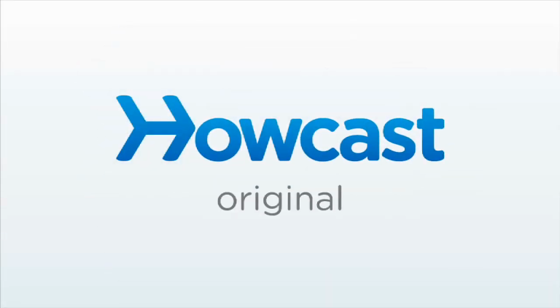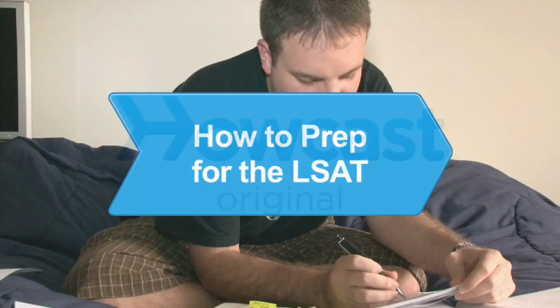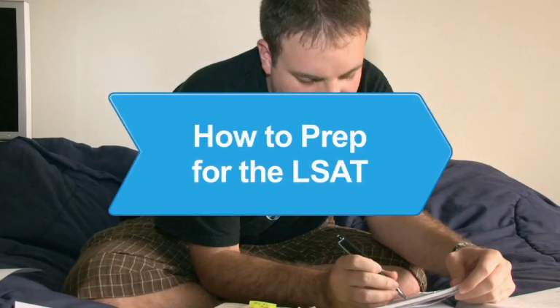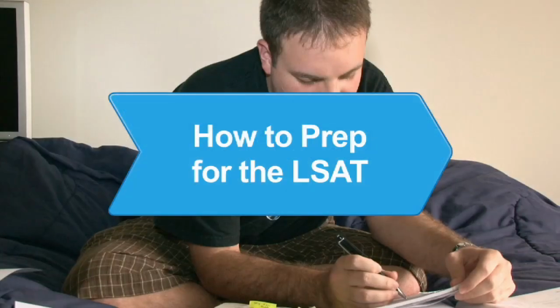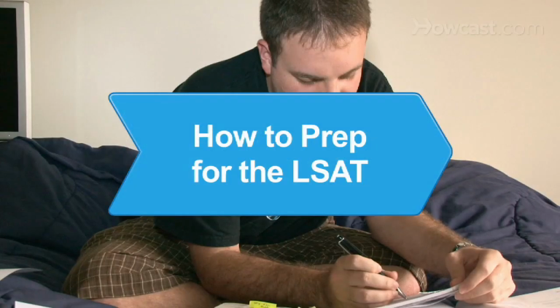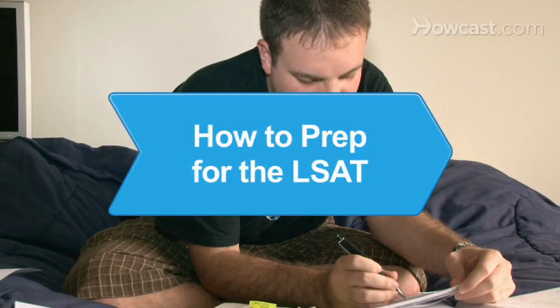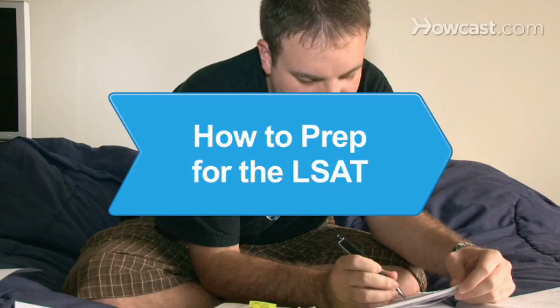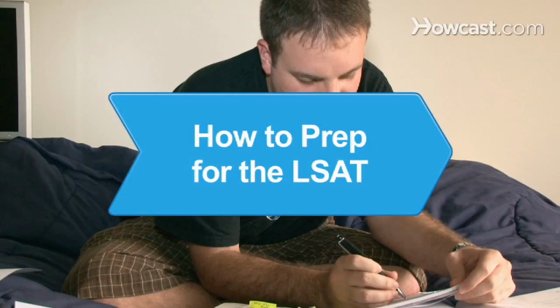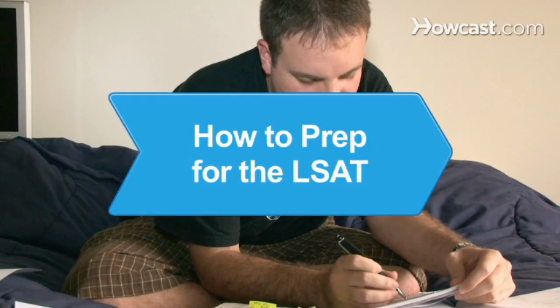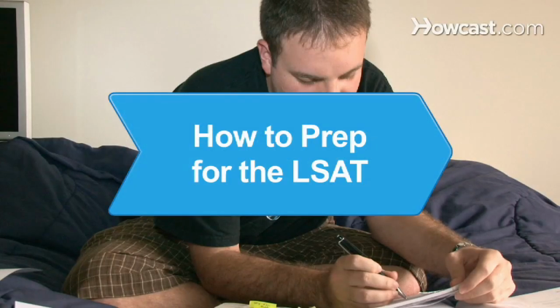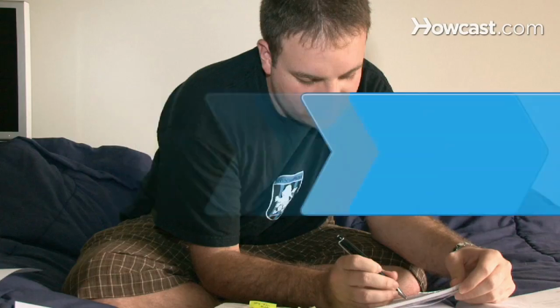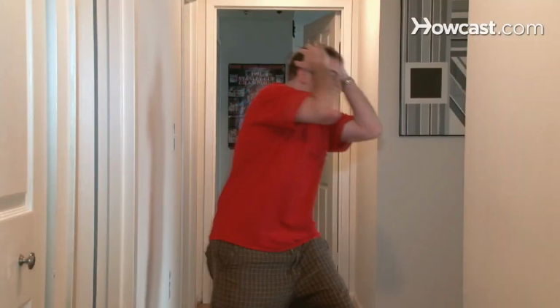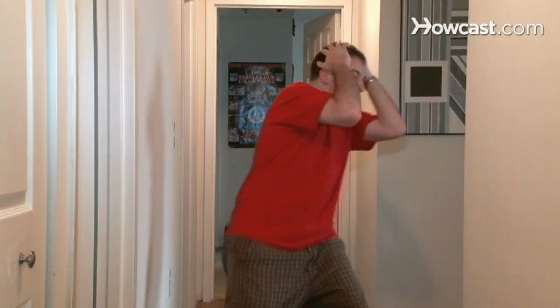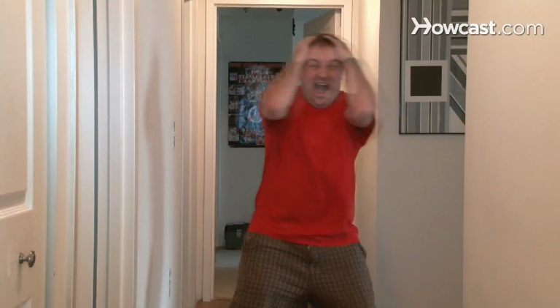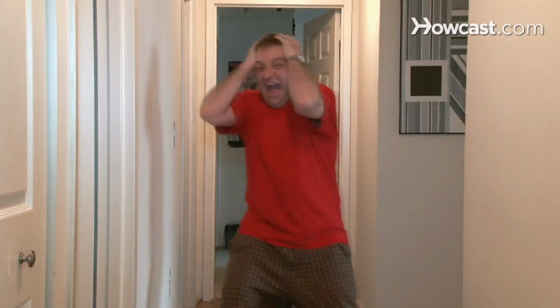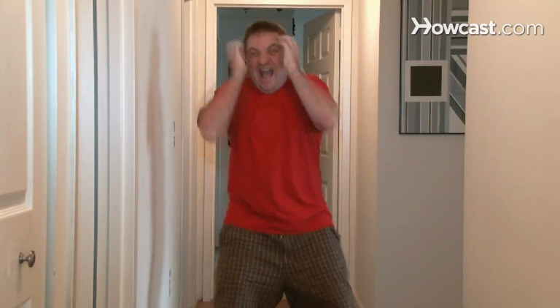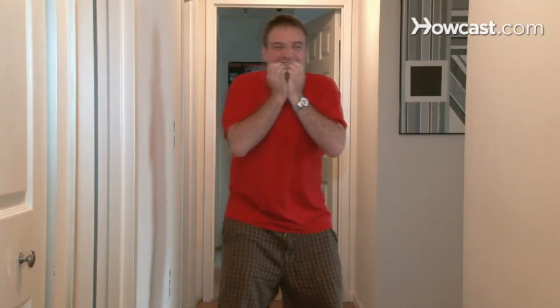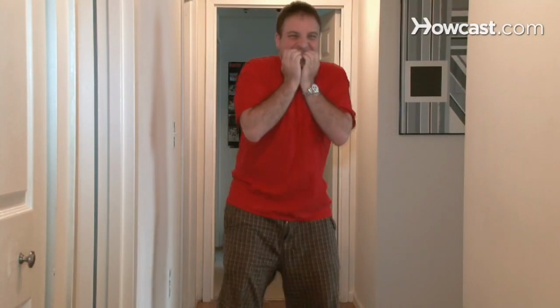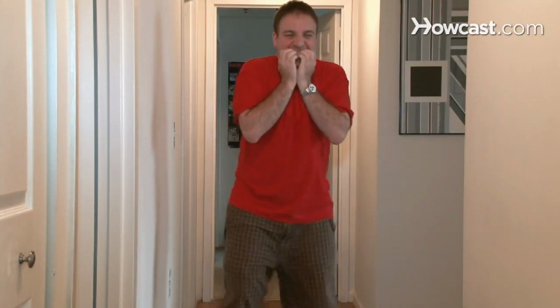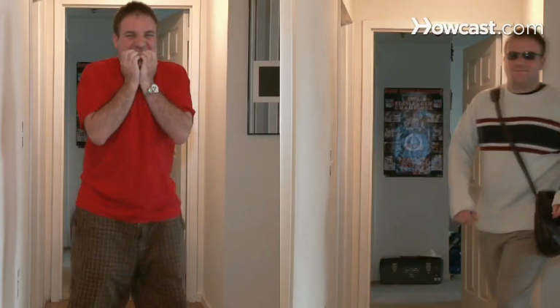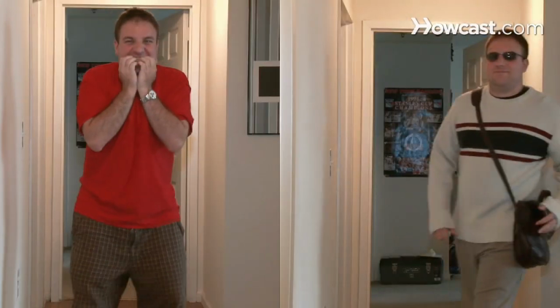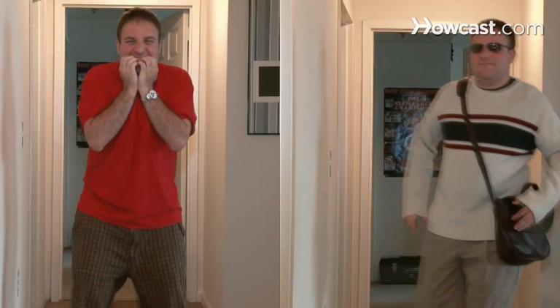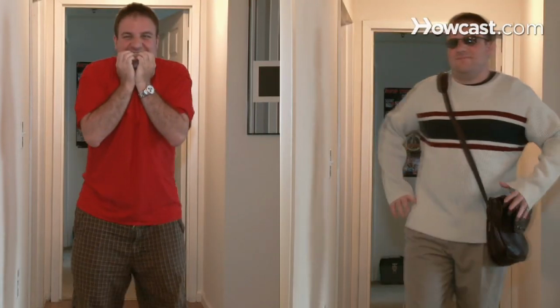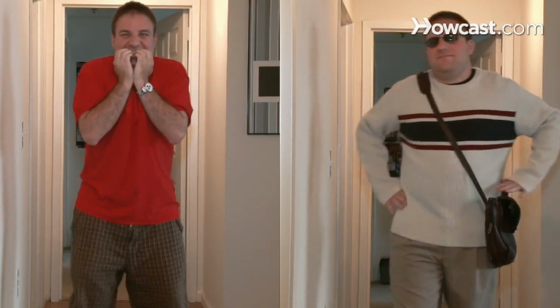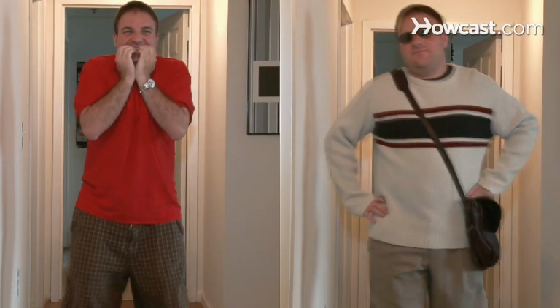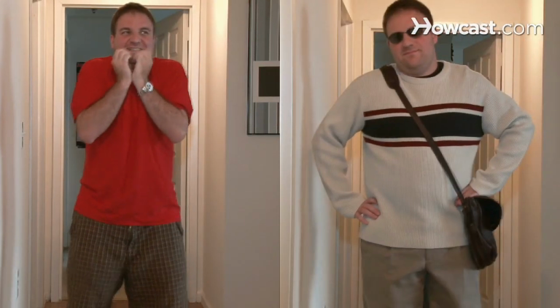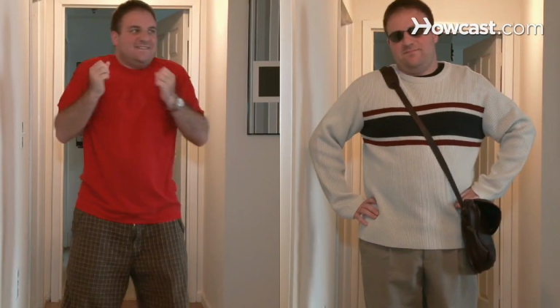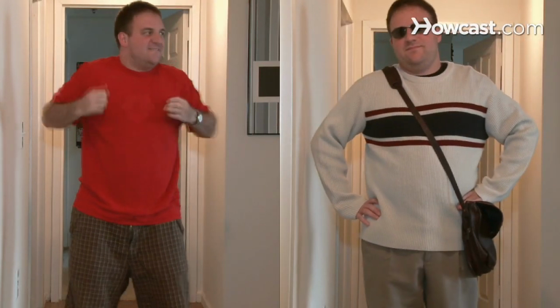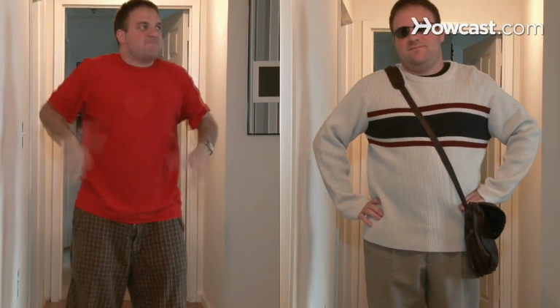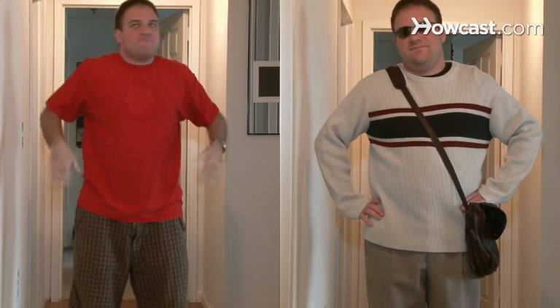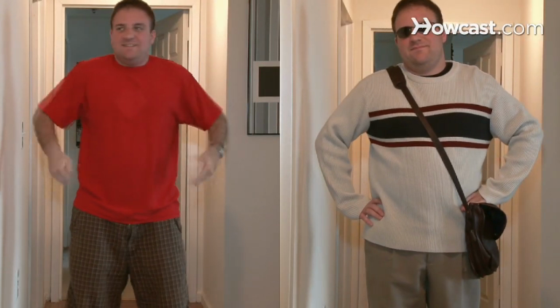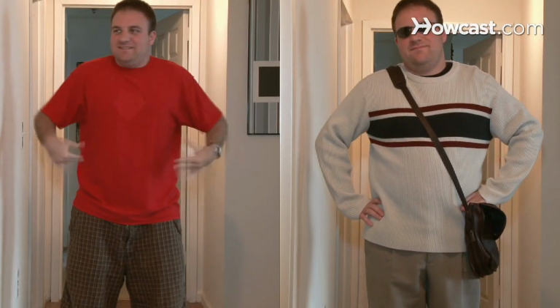How to prep for the LSAT. Don't let the LSAT stress you out. Be a good prospective law student by going into the test prepared.